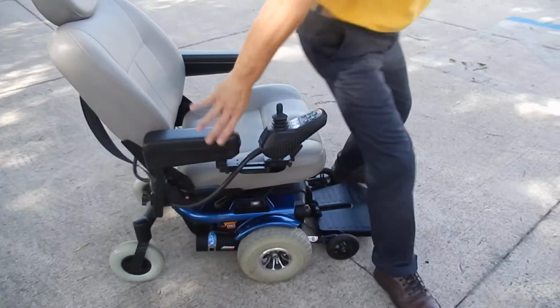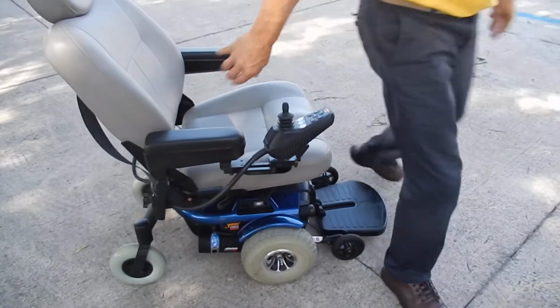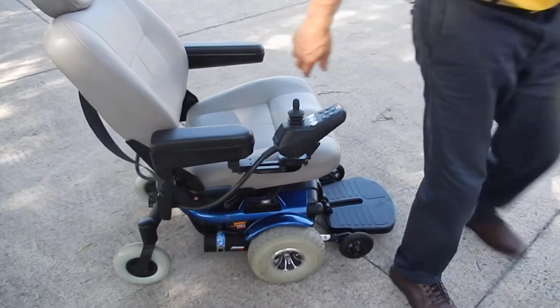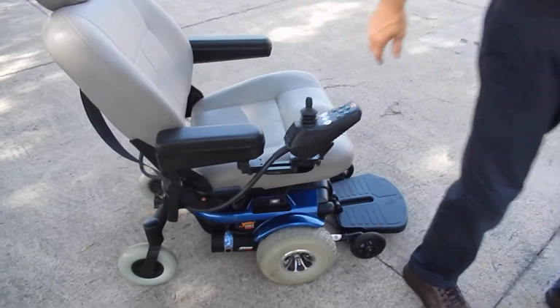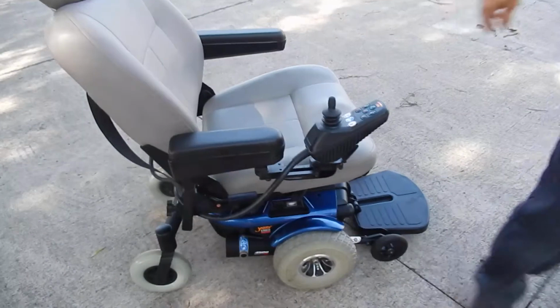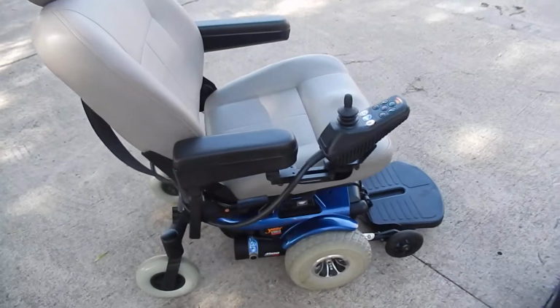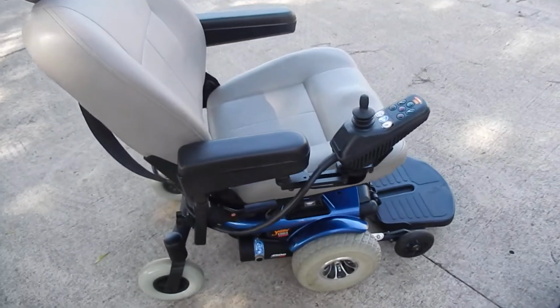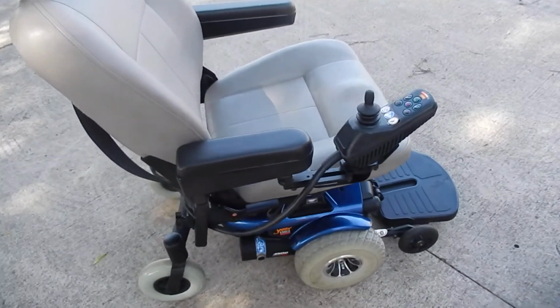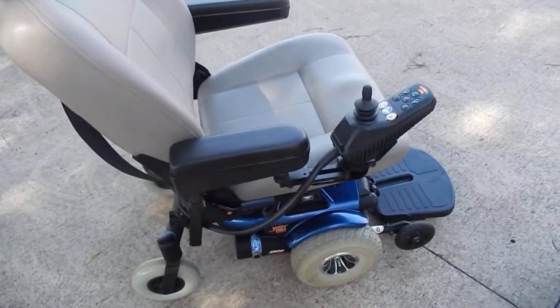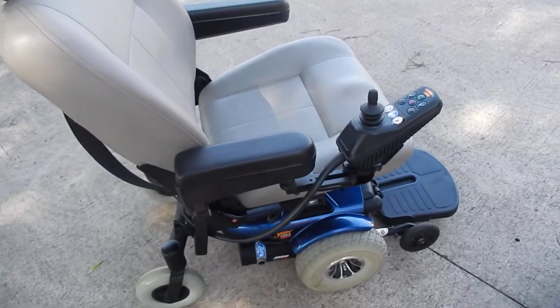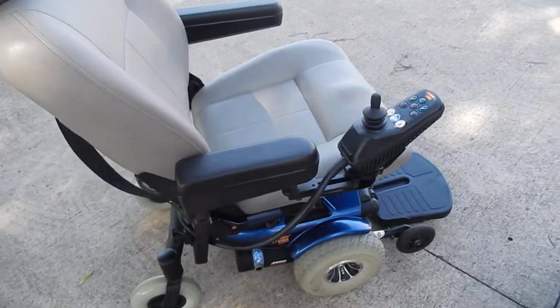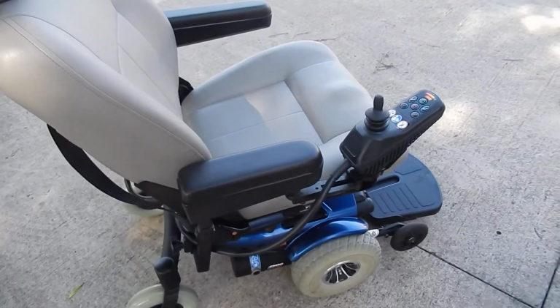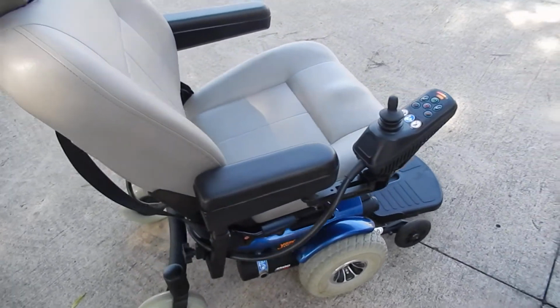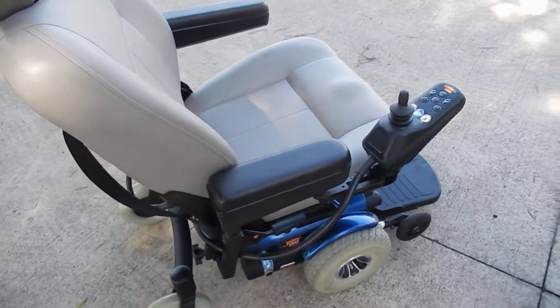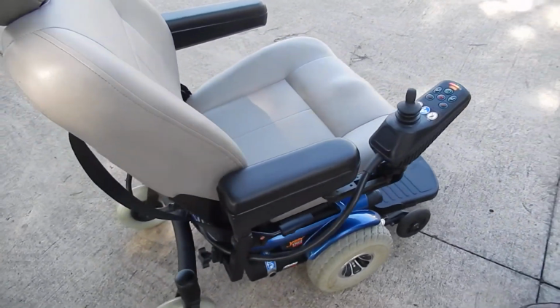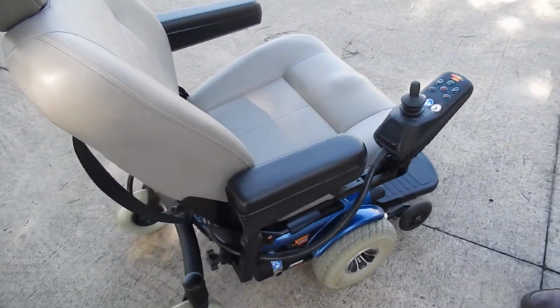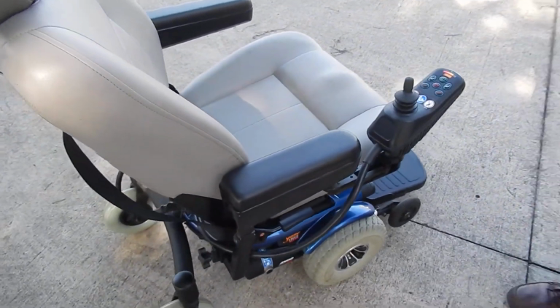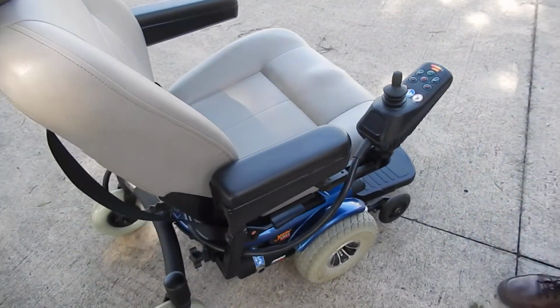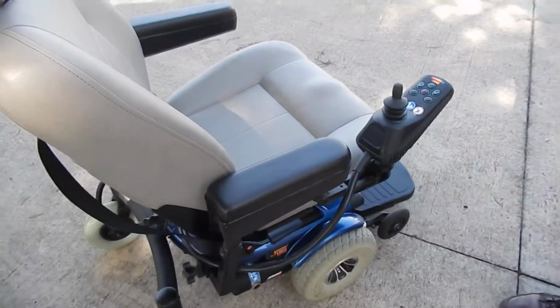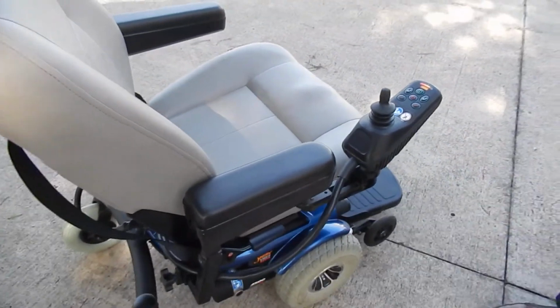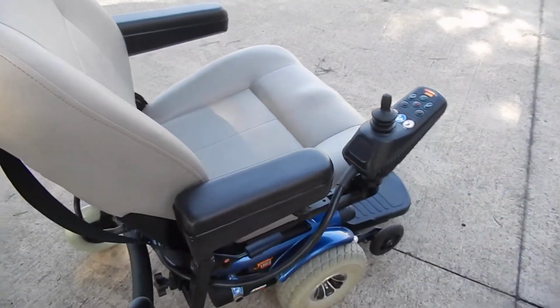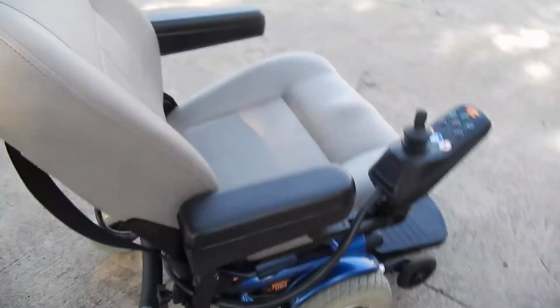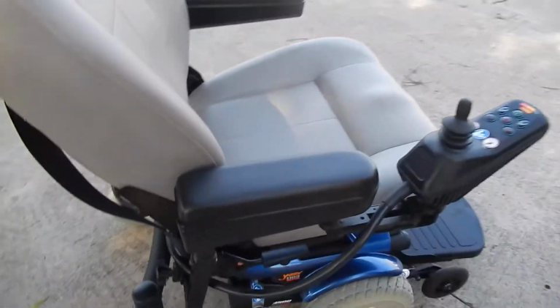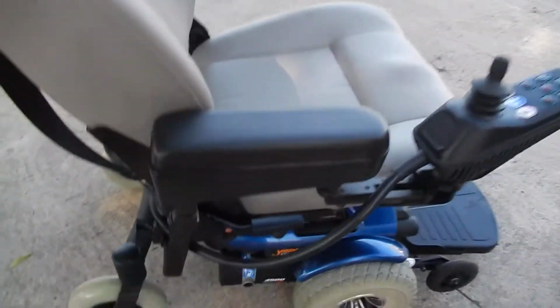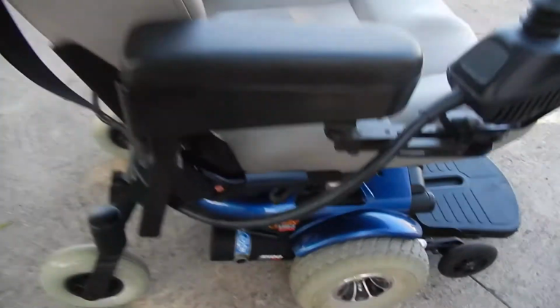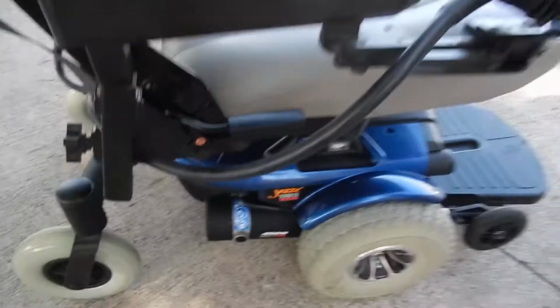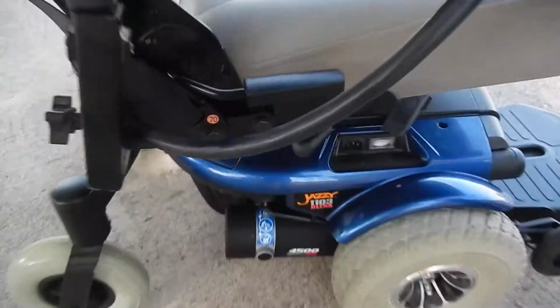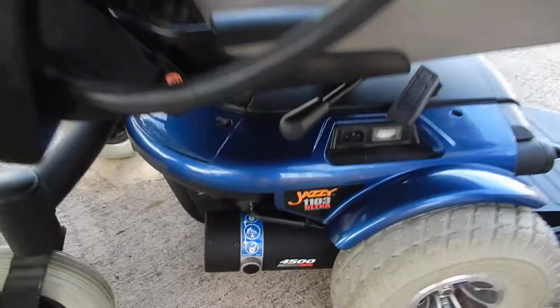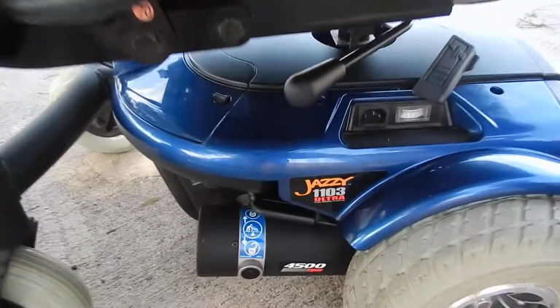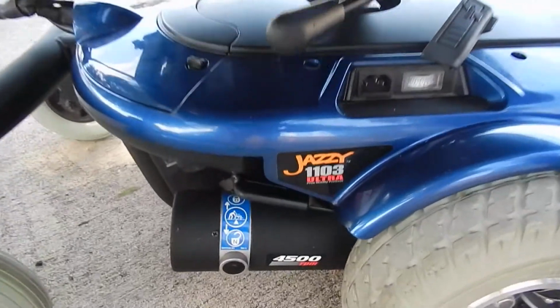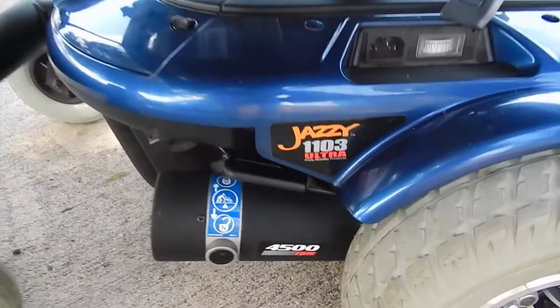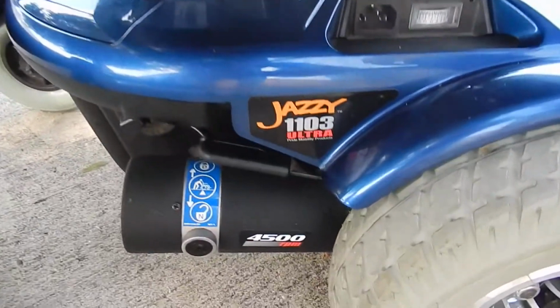The seat on this chair is 21 inches wide by 19 inches deep. We can't change the seats on here to make it bigger or smaller.